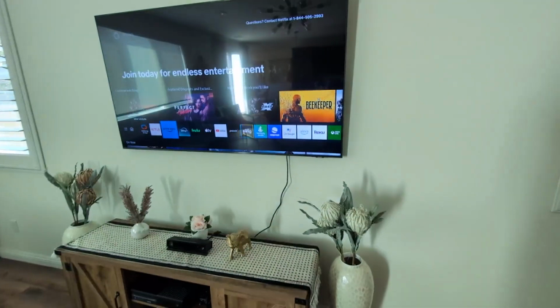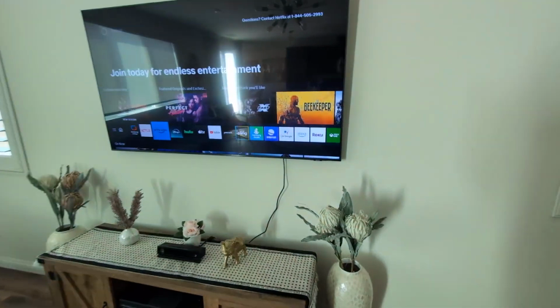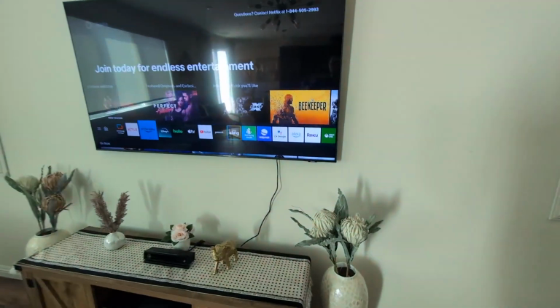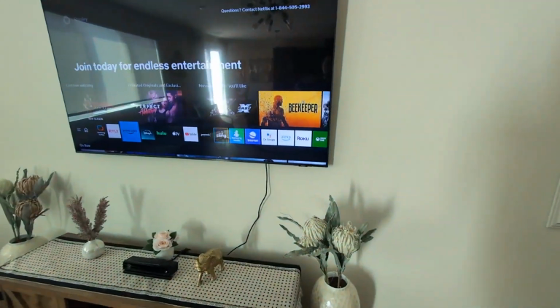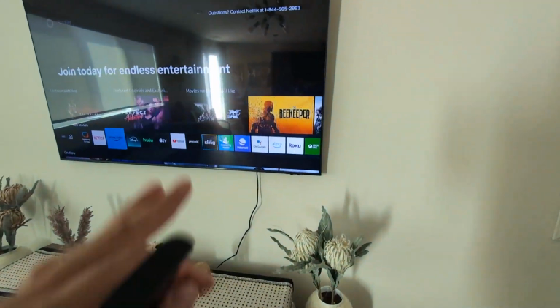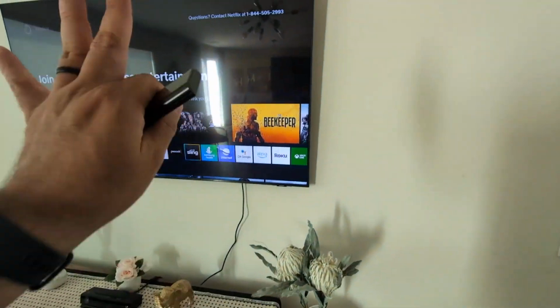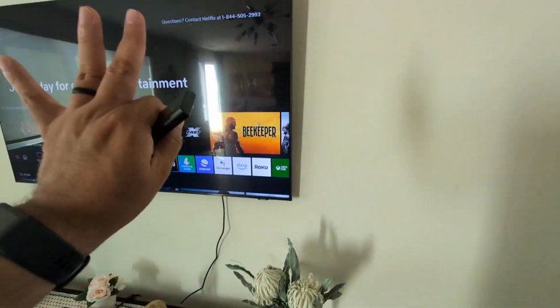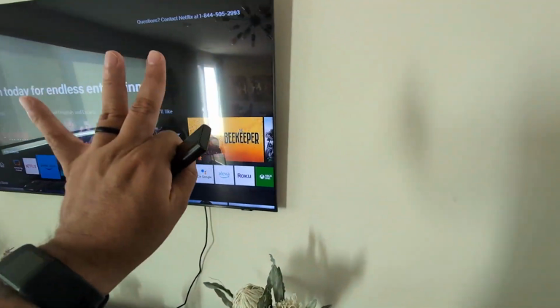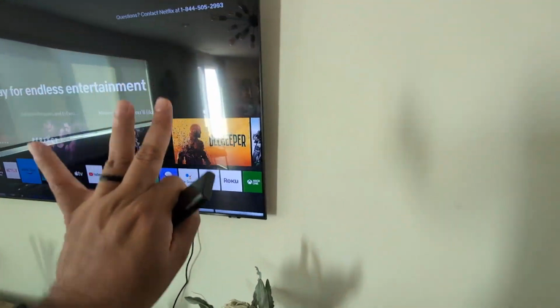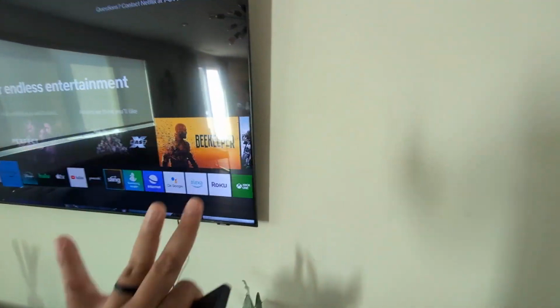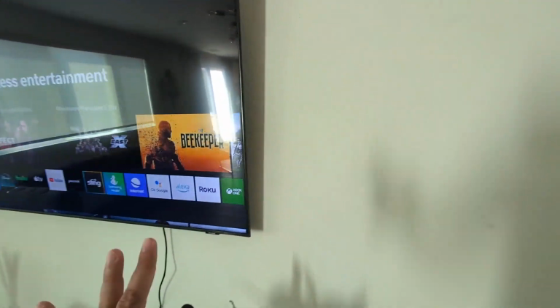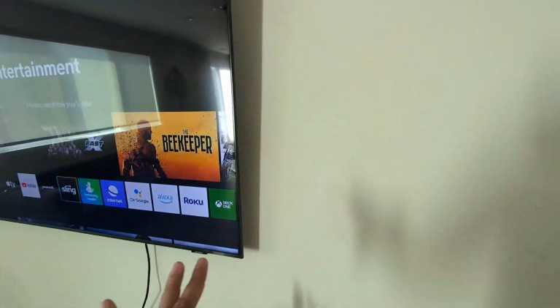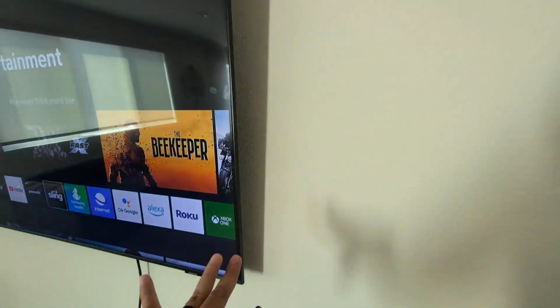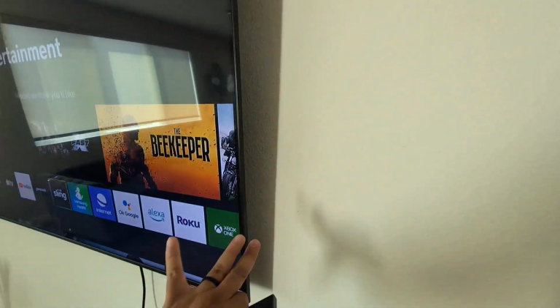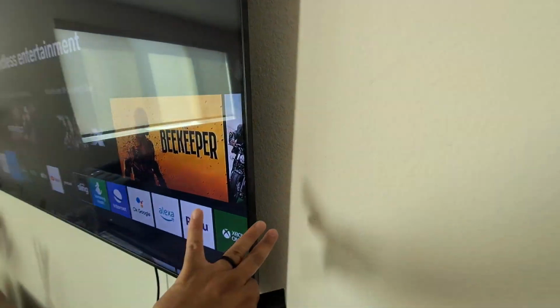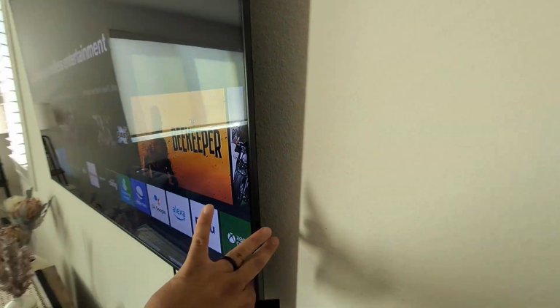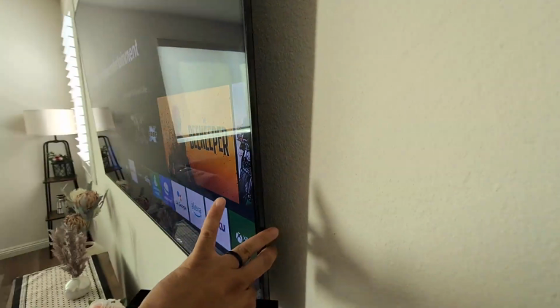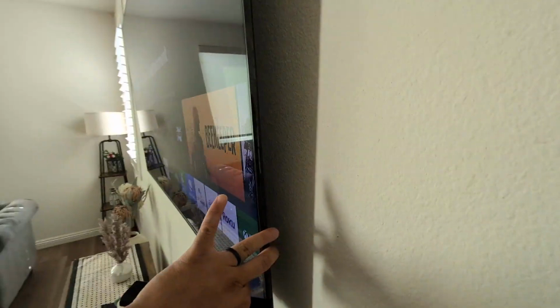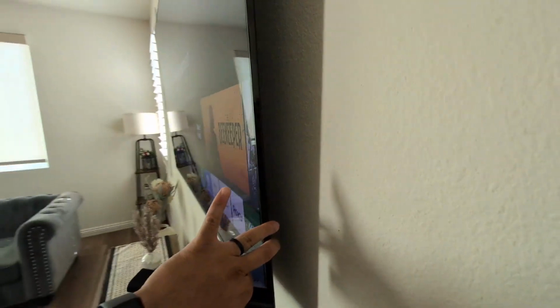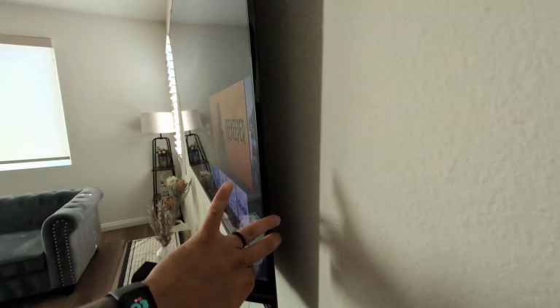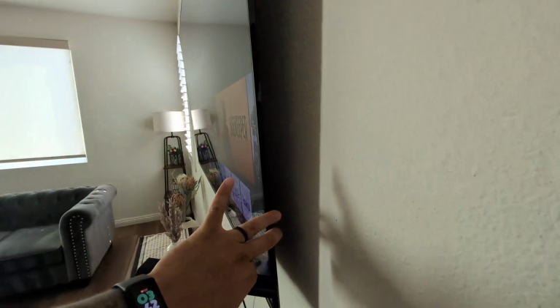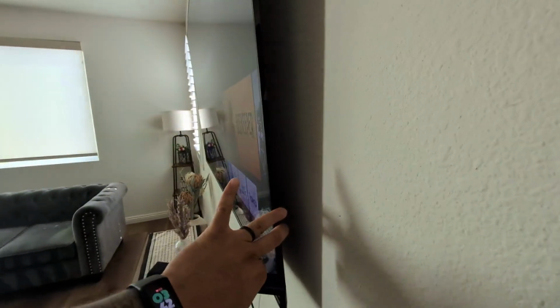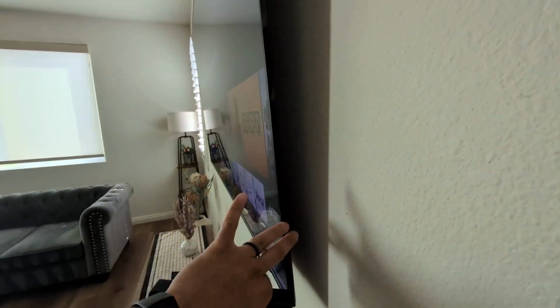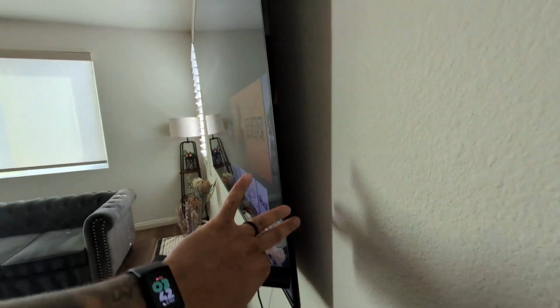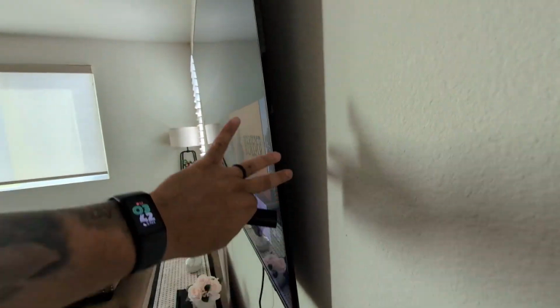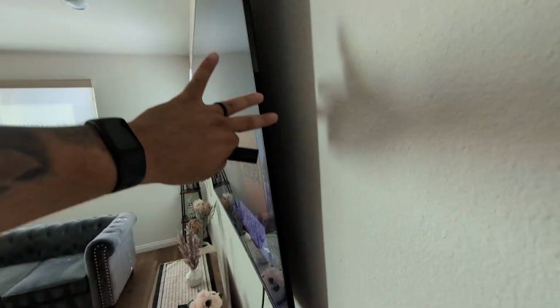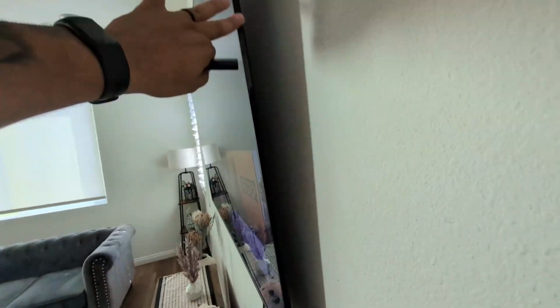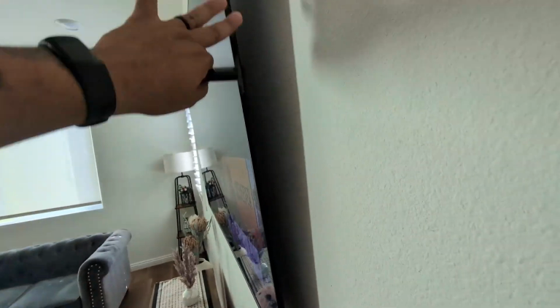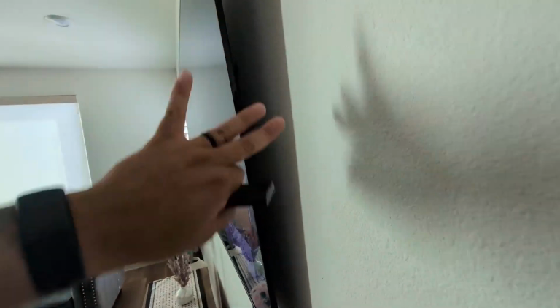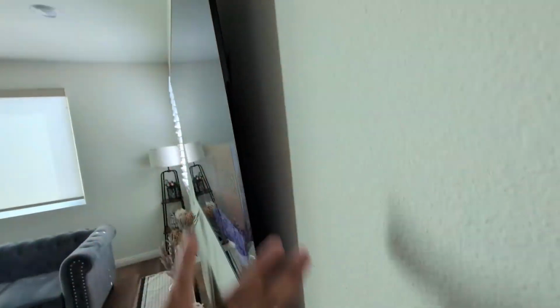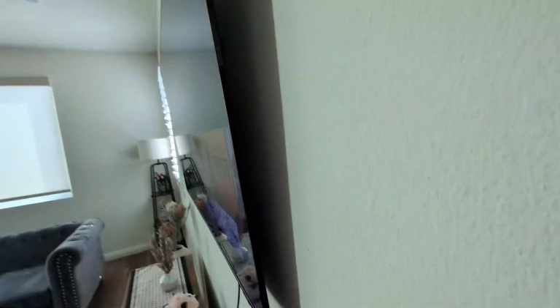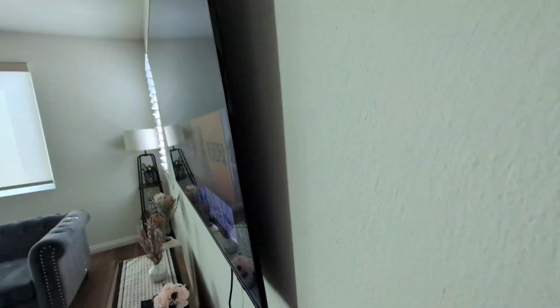I do have it mounted here on the wall. I really love the slim design as well.